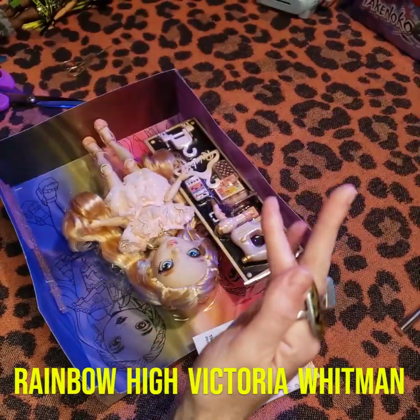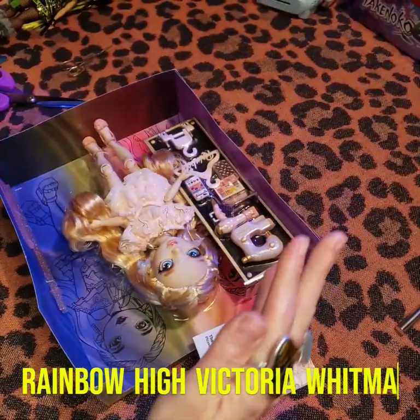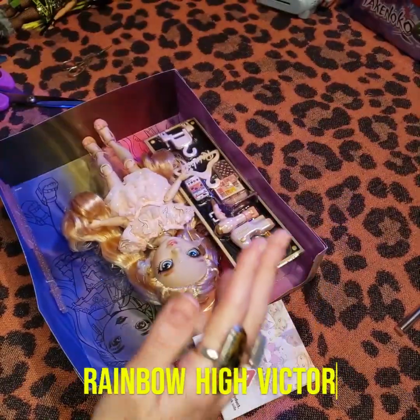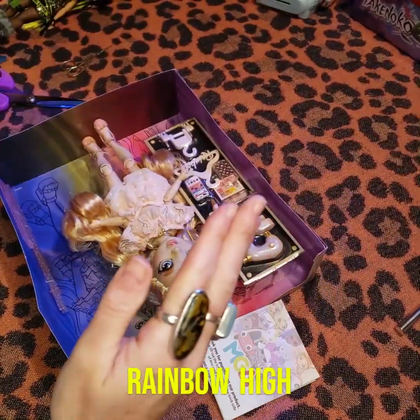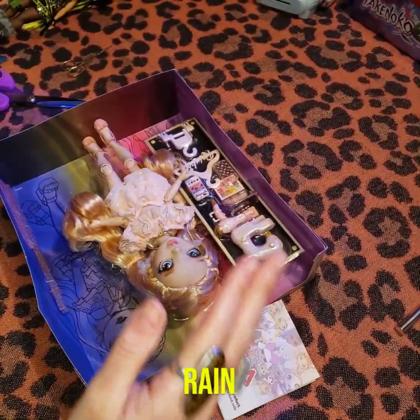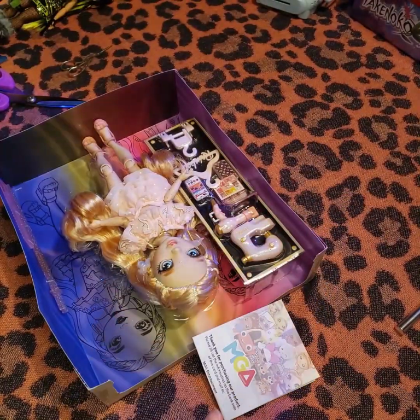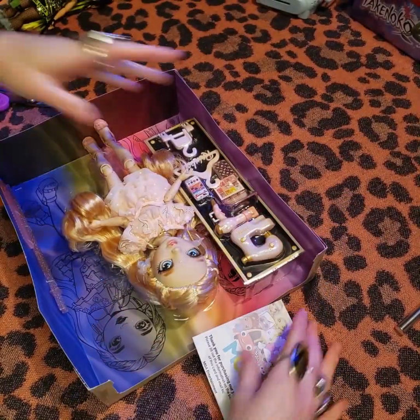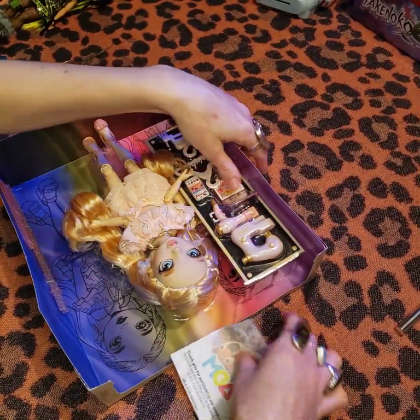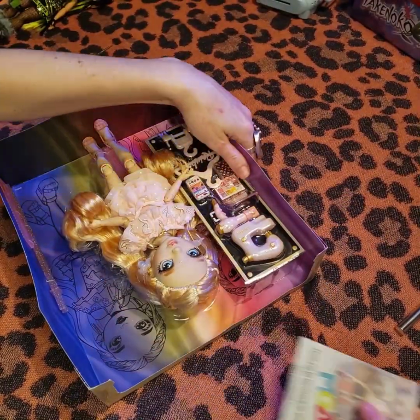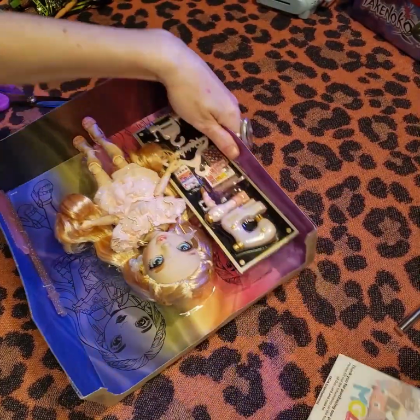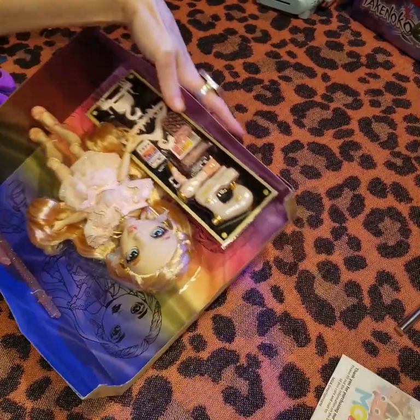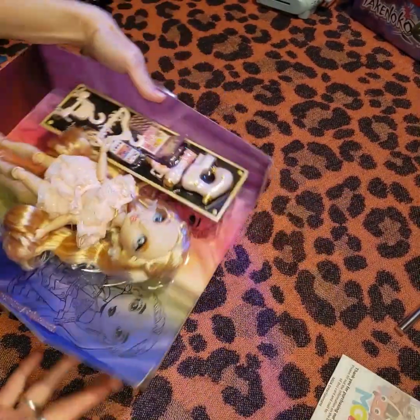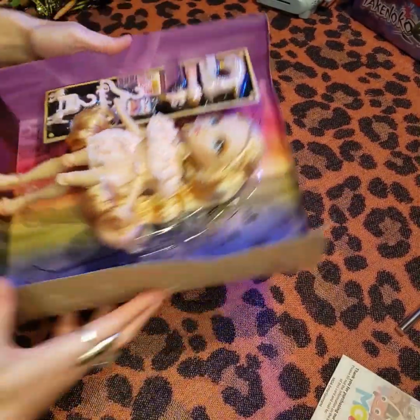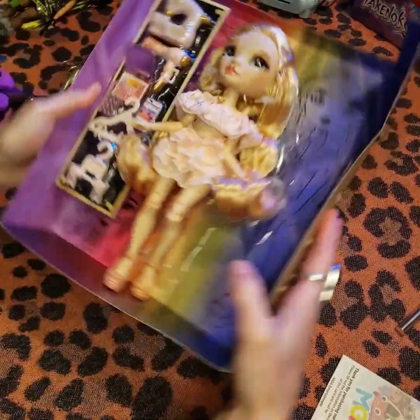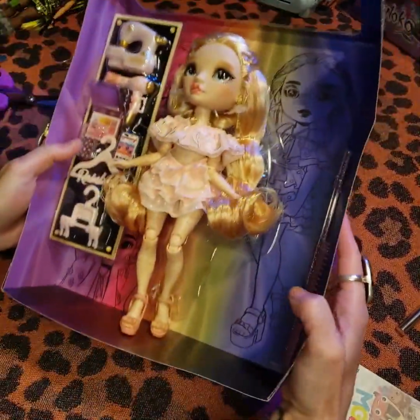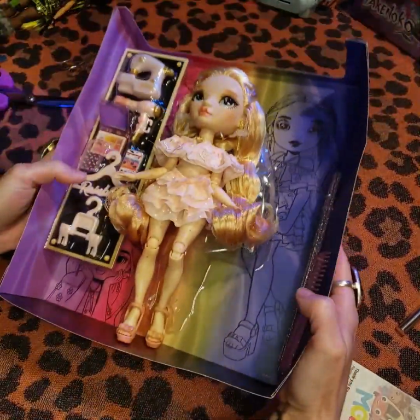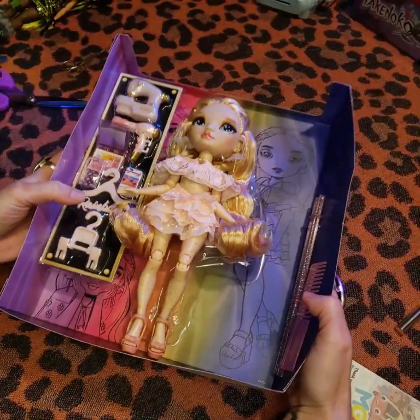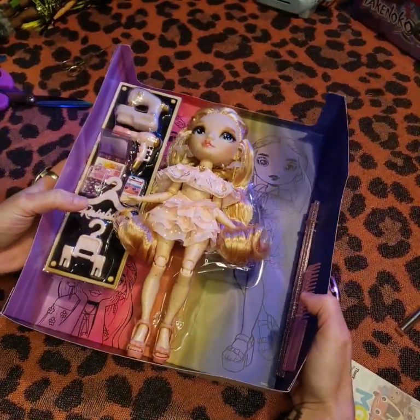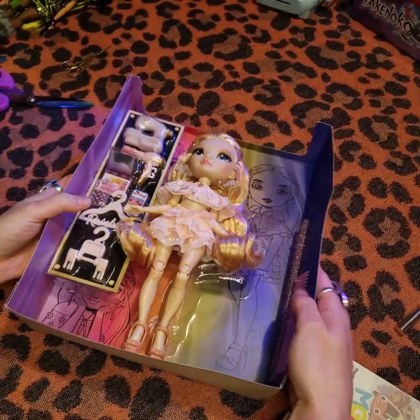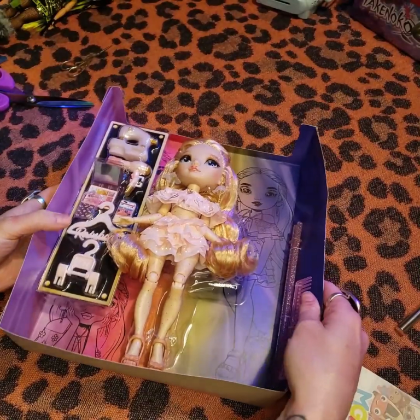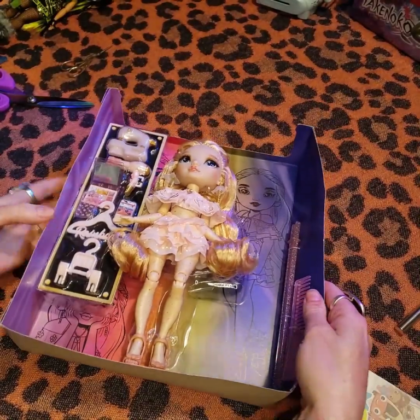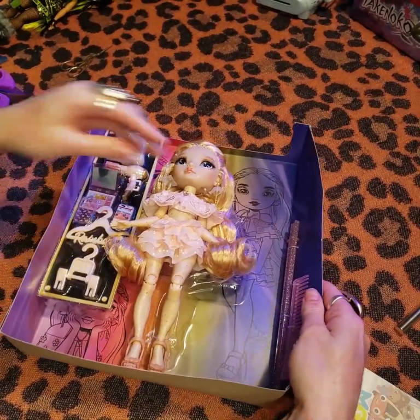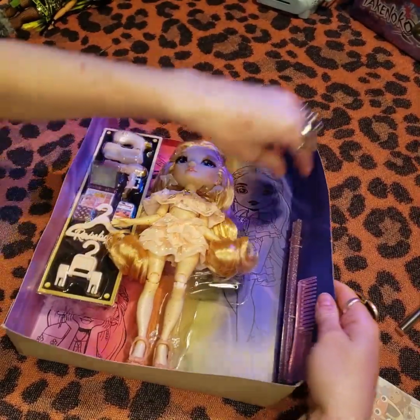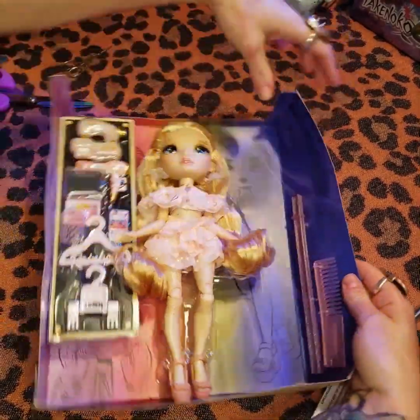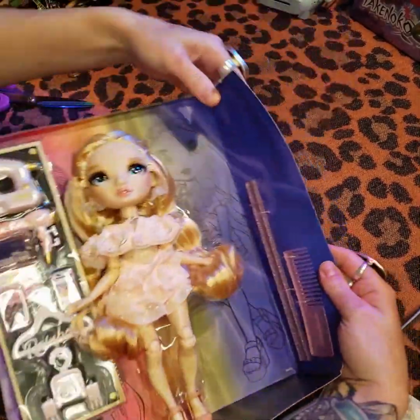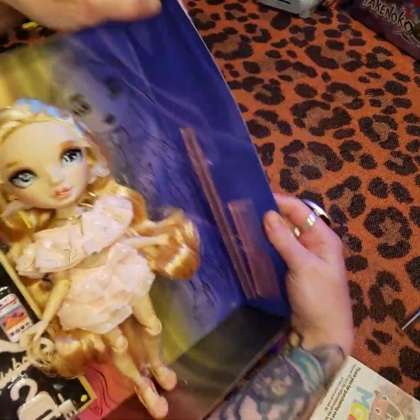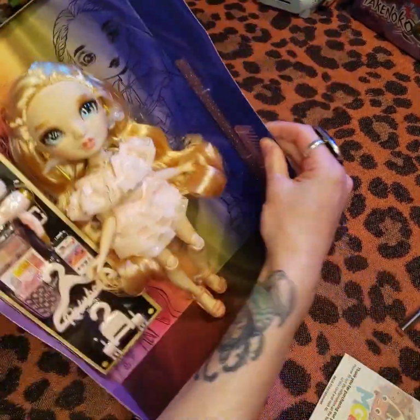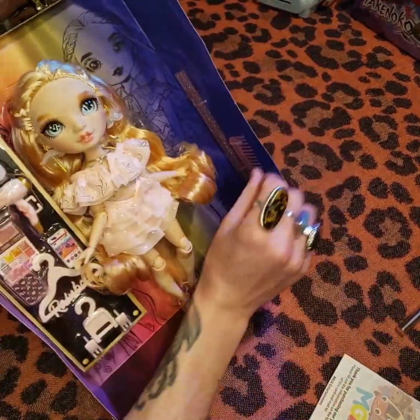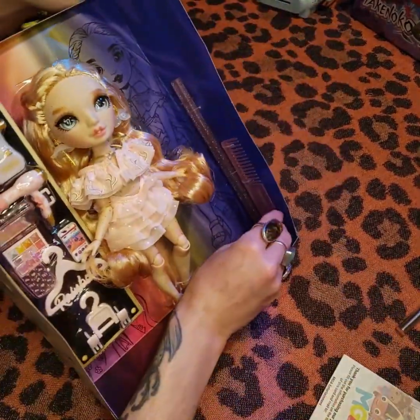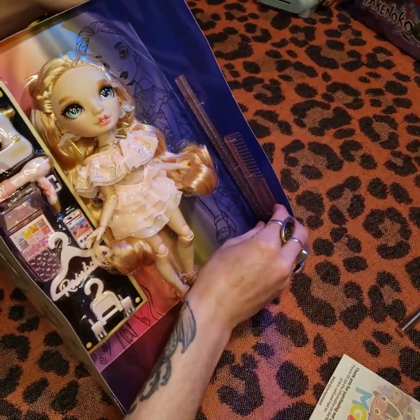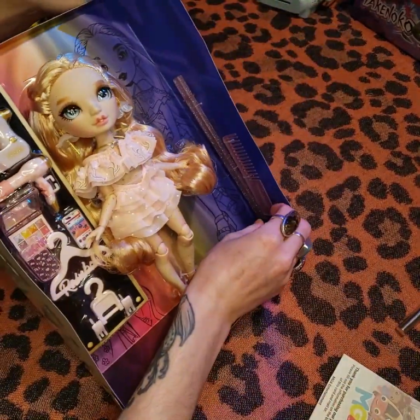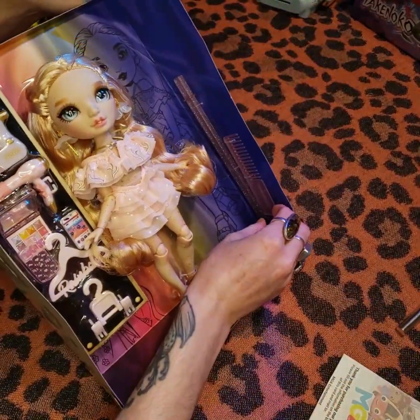Just tossing into the doll reuse bin. Oh, I love the pink sparkle stands.